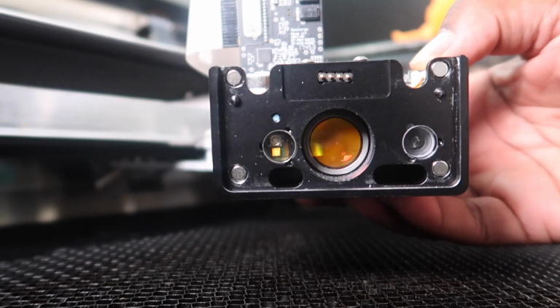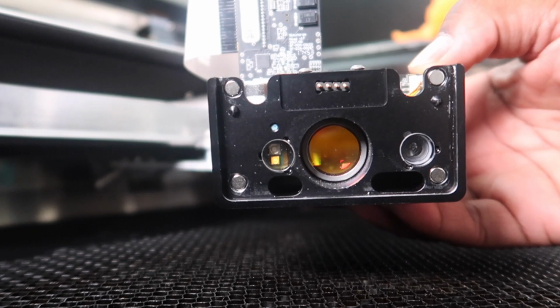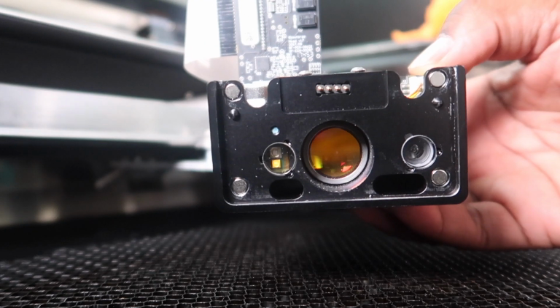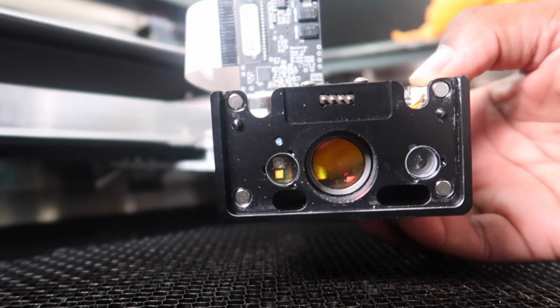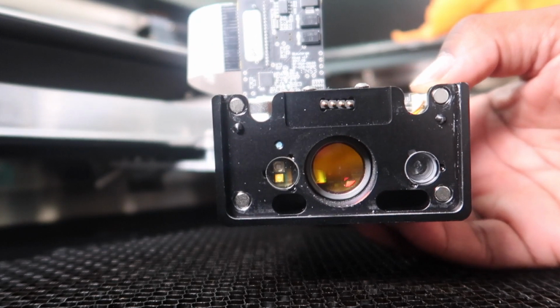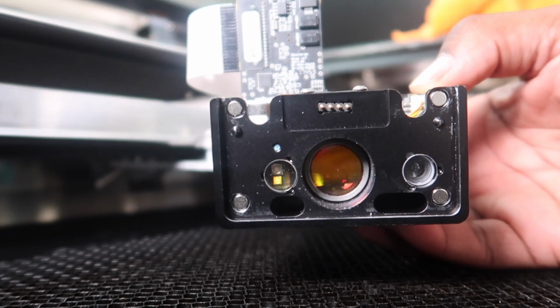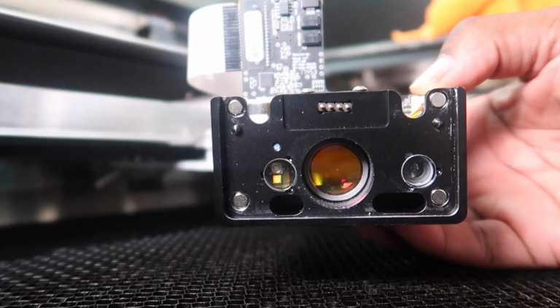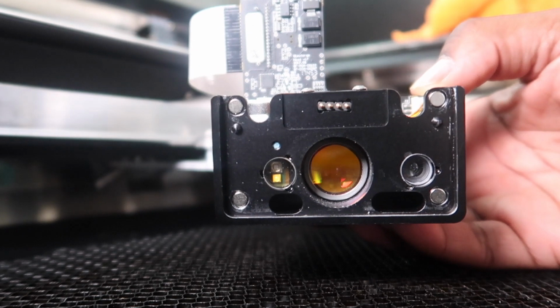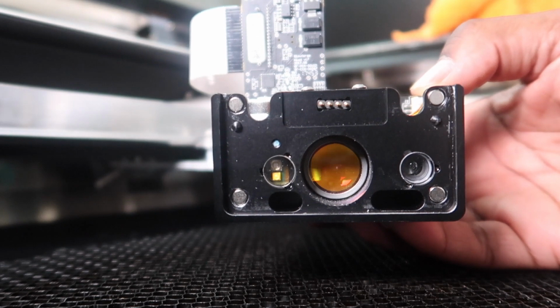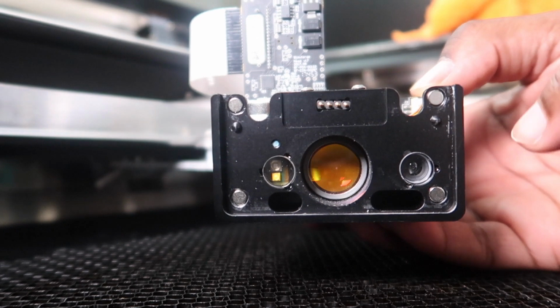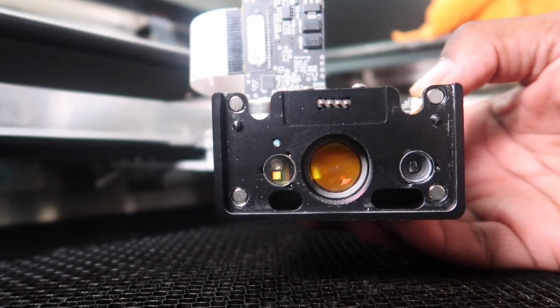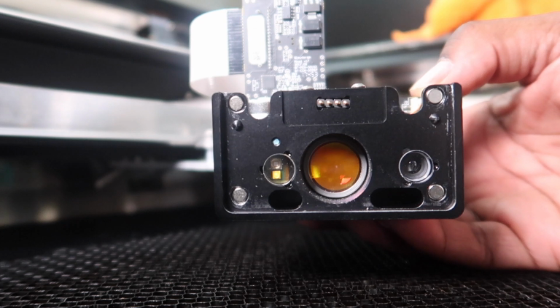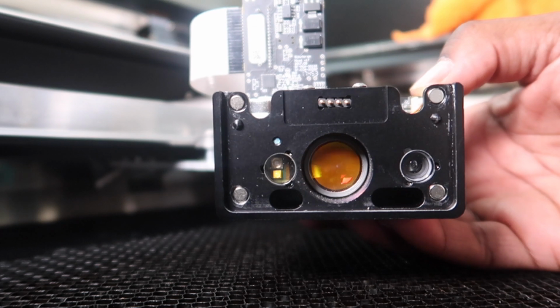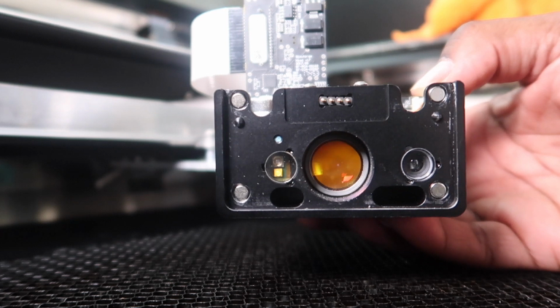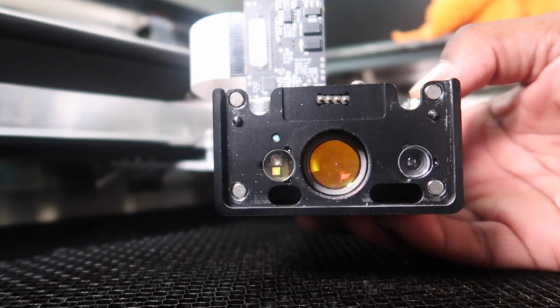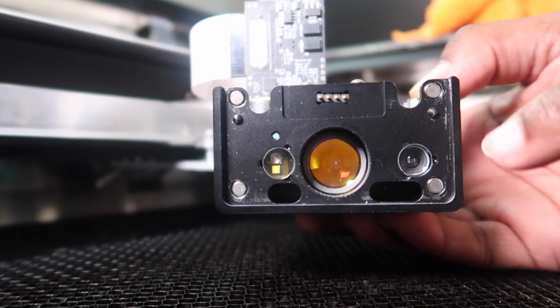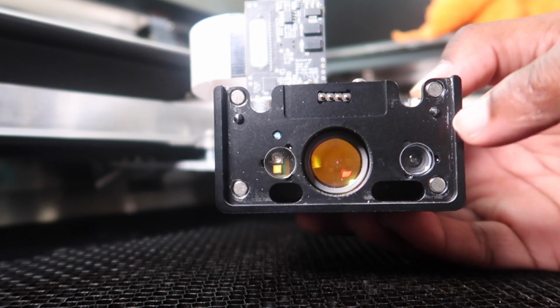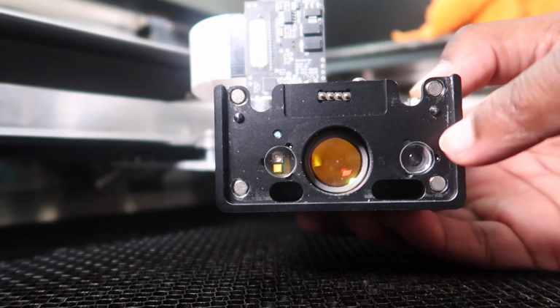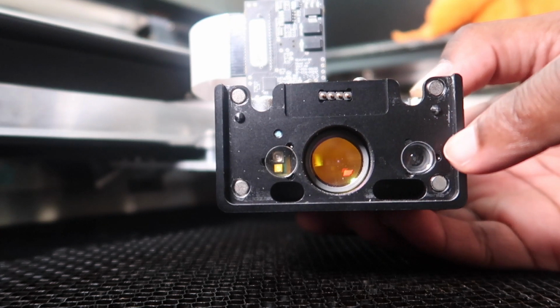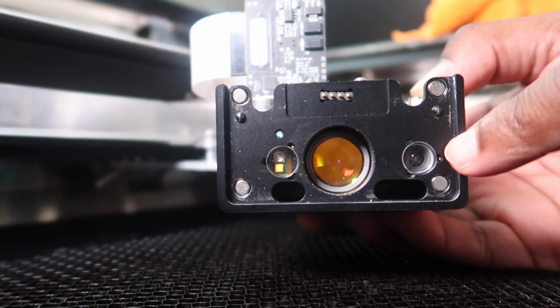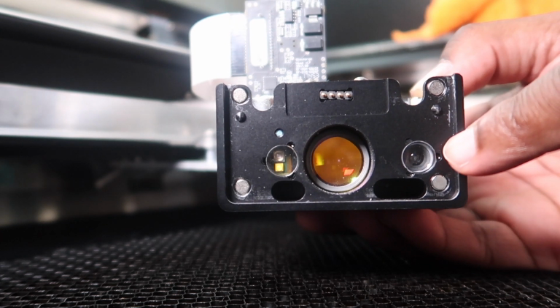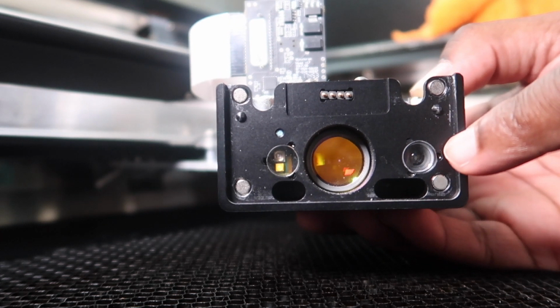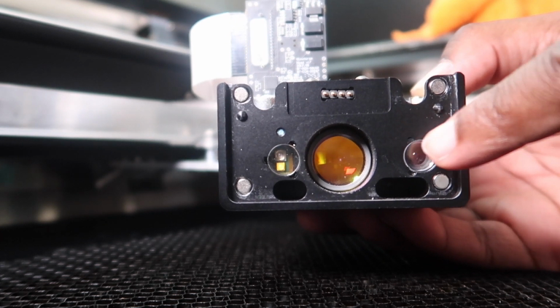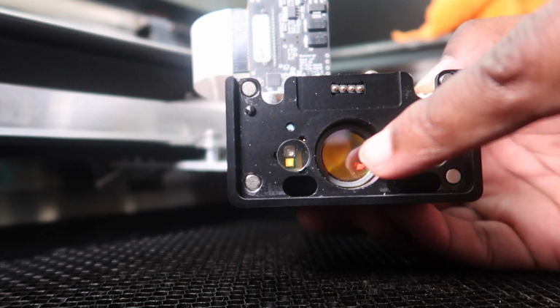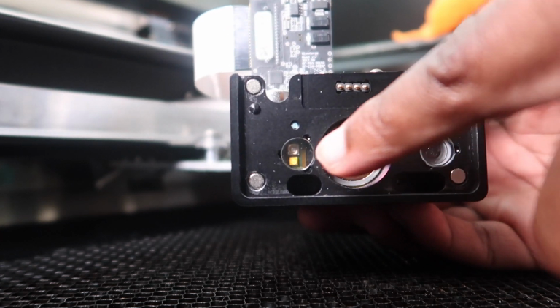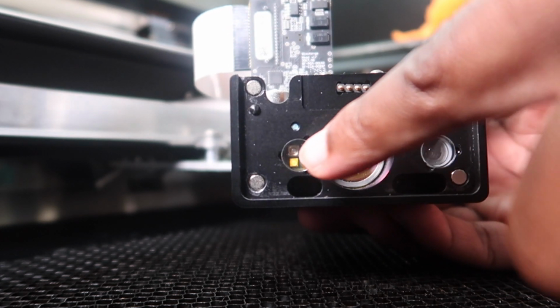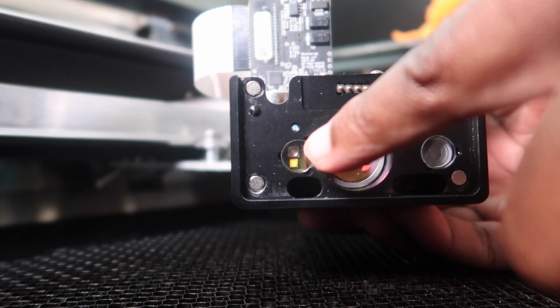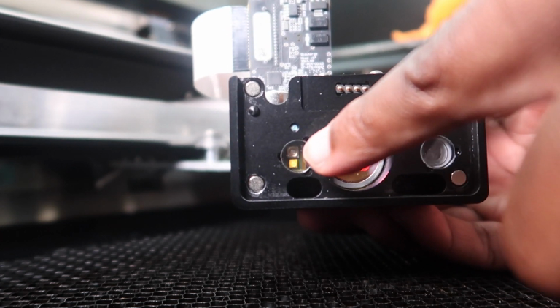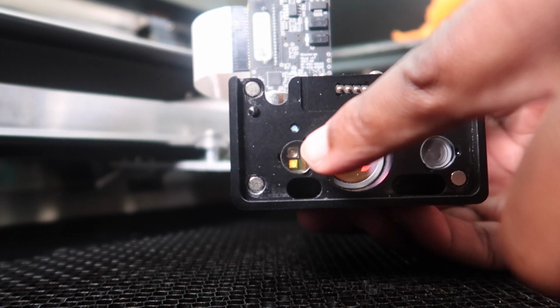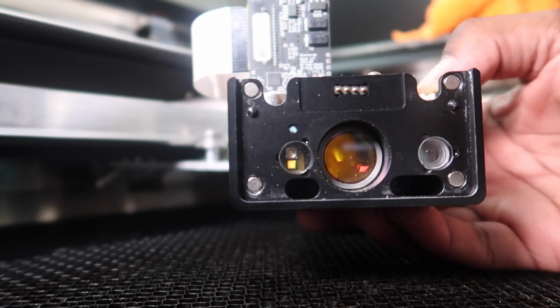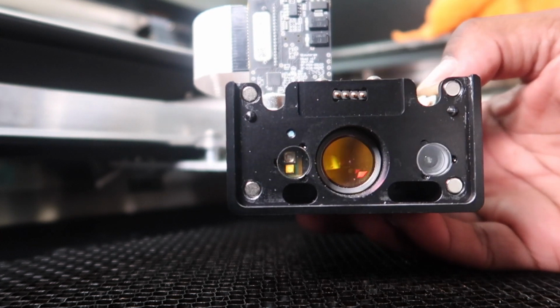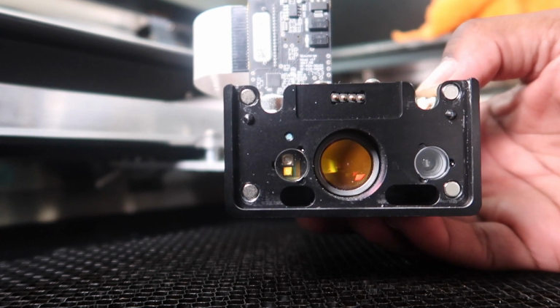Here's the bottom of the printer head right here. We're gonna use a wipe to wipe off this small window right here.